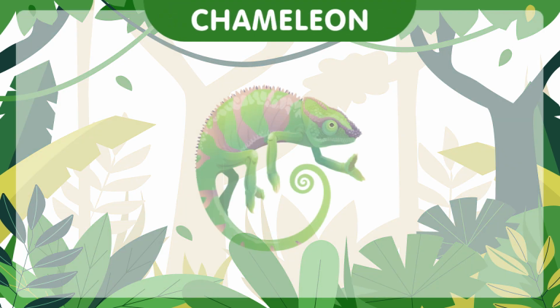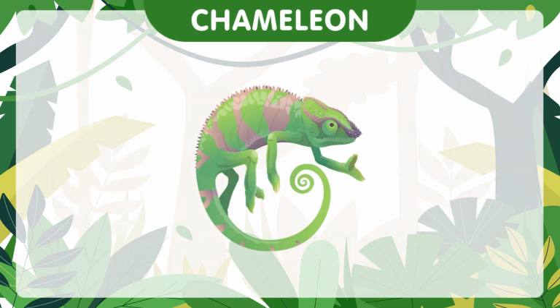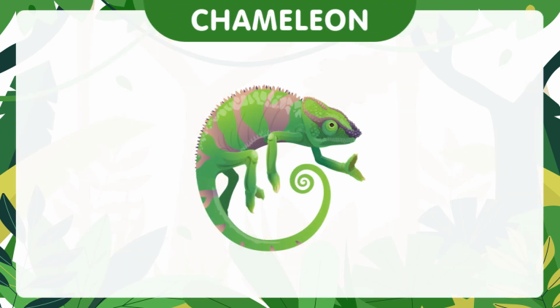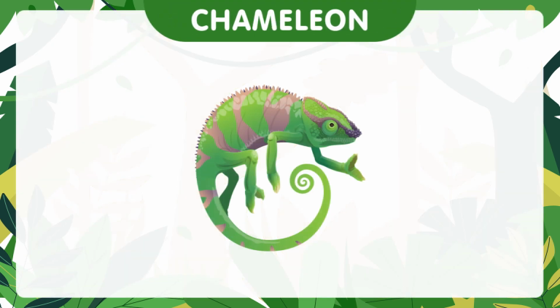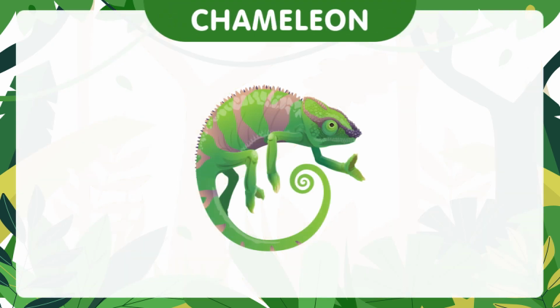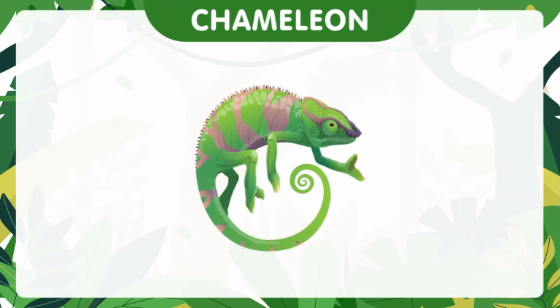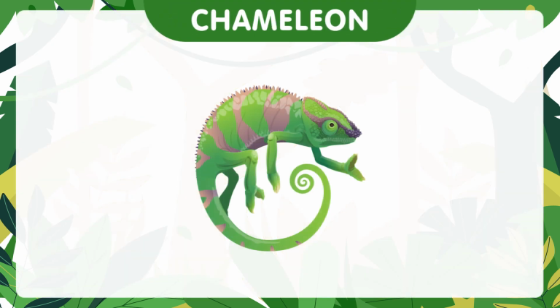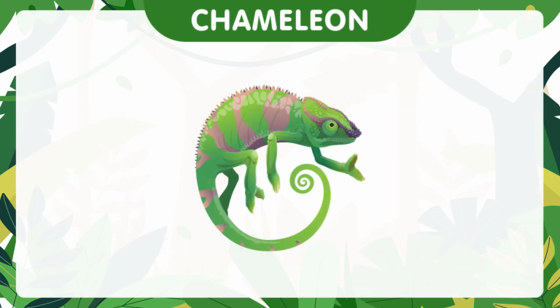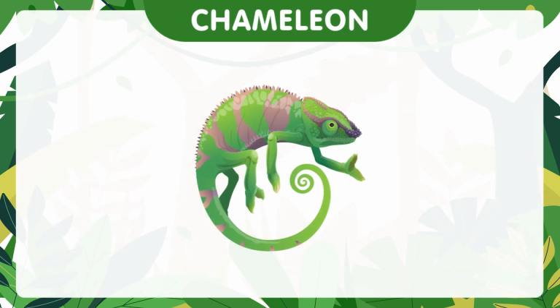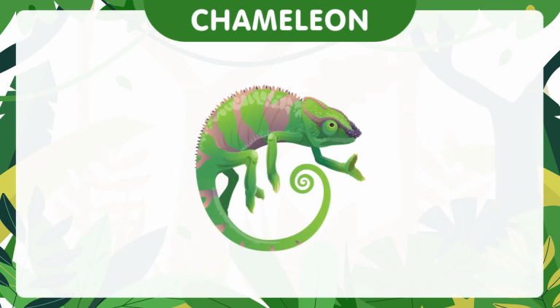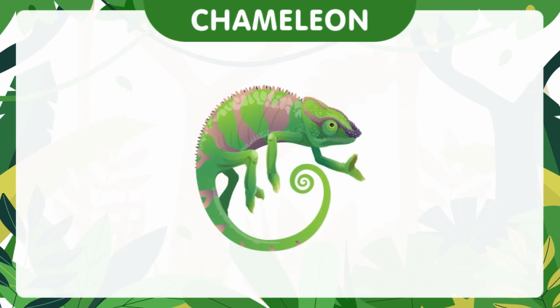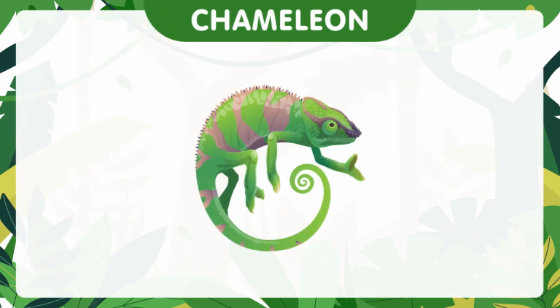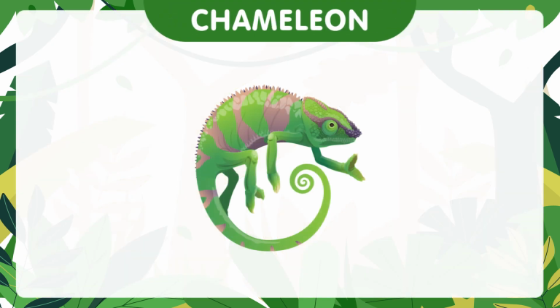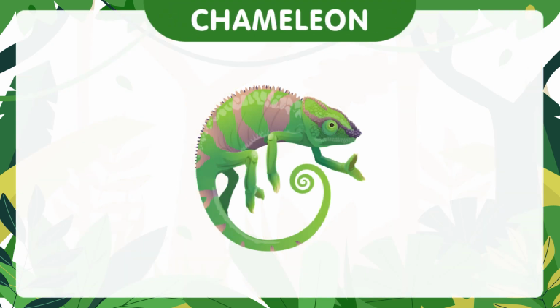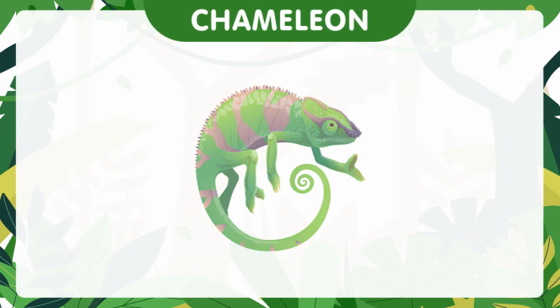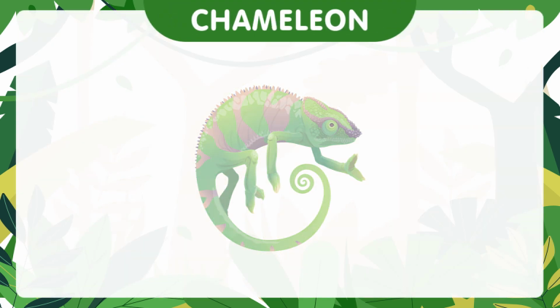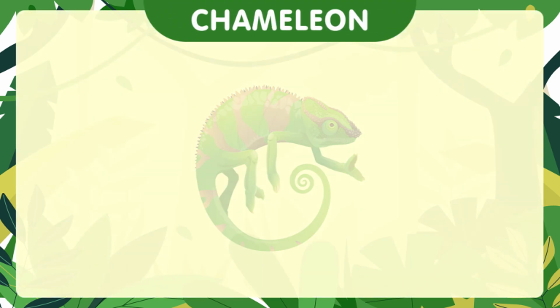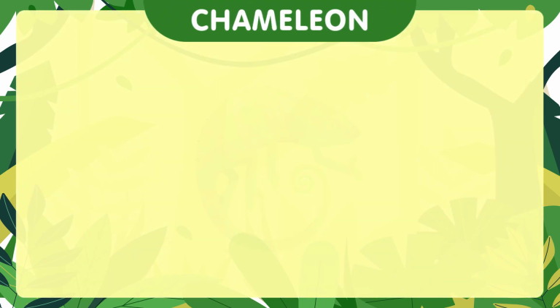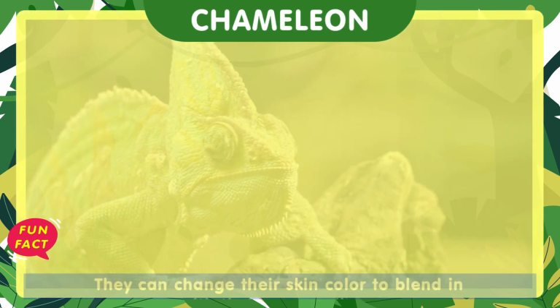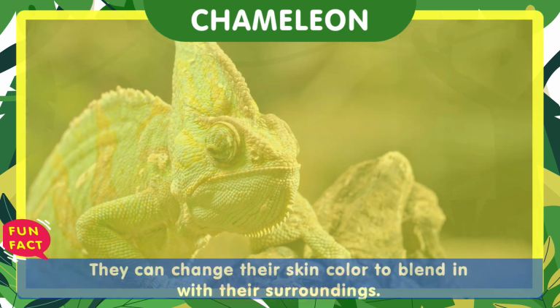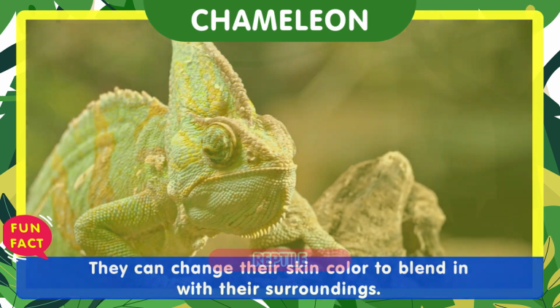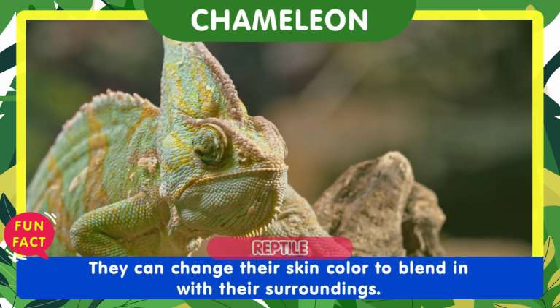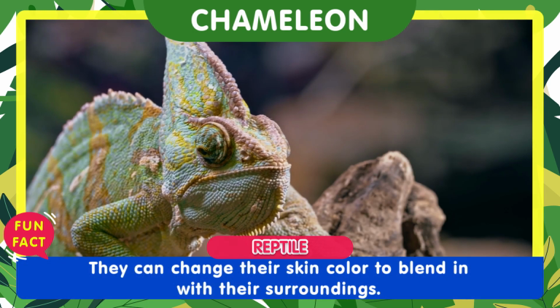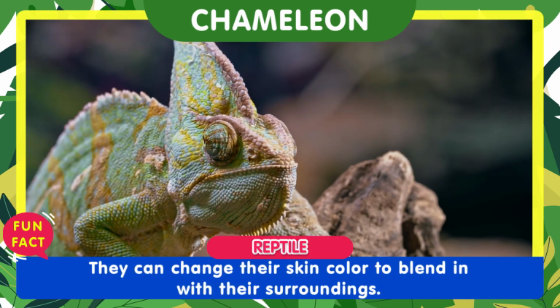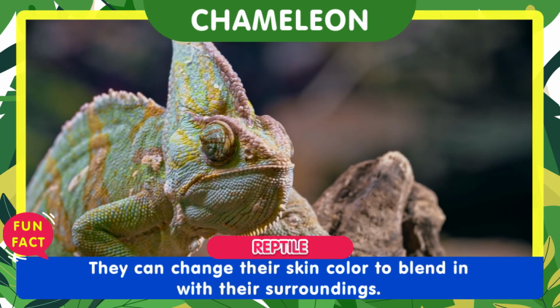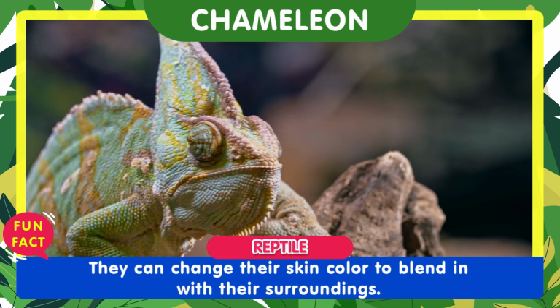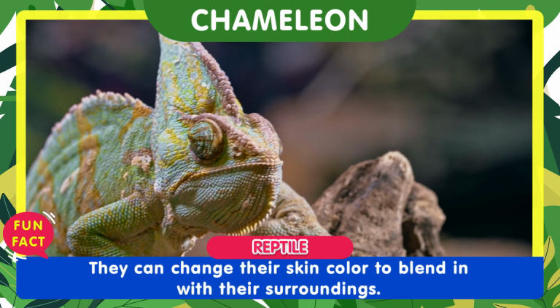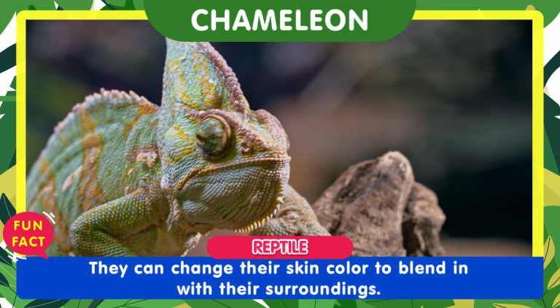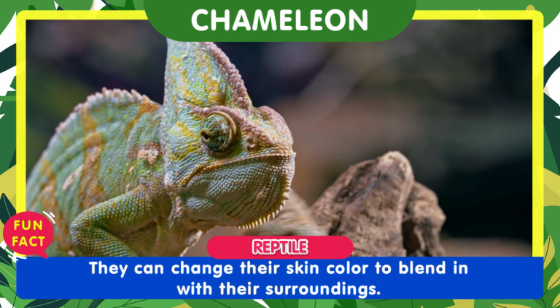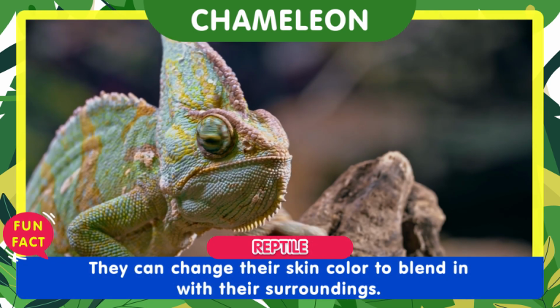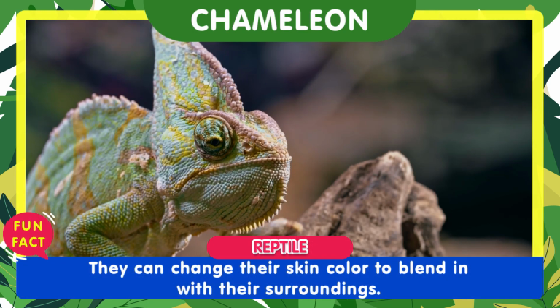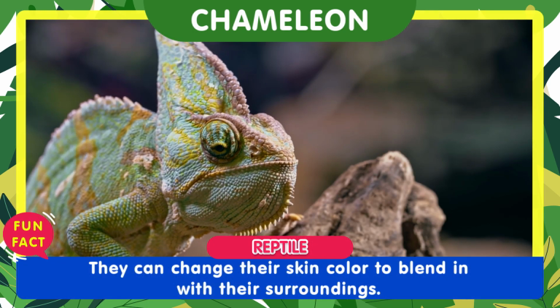Chameleons are masters of camouflage. They can change their skin color to blend in with their surroundings.